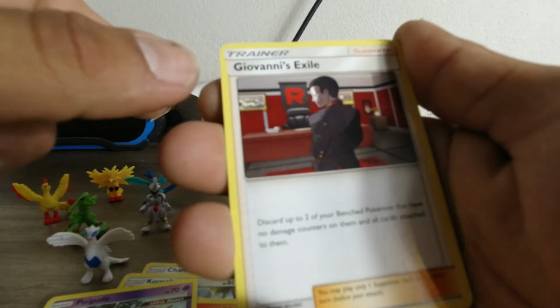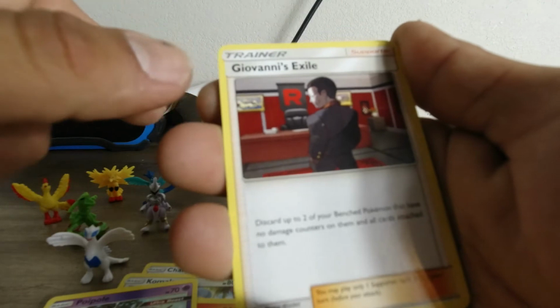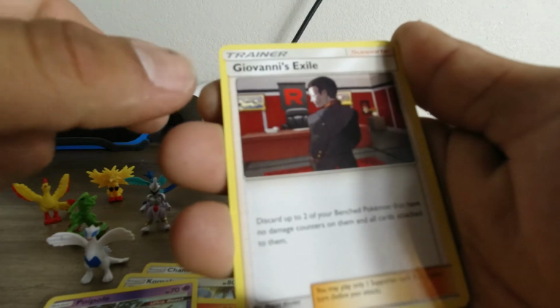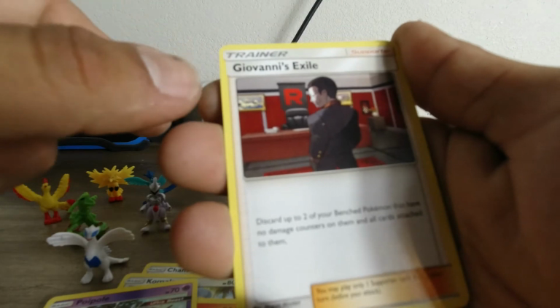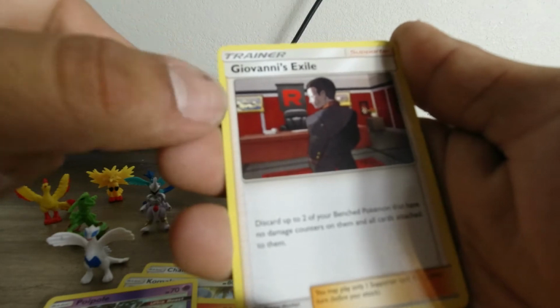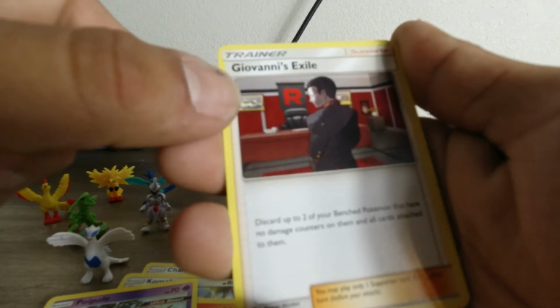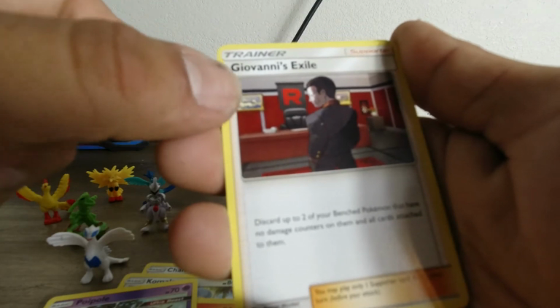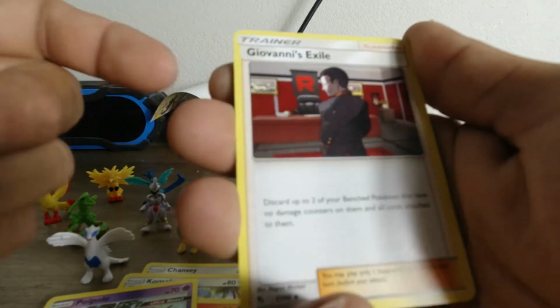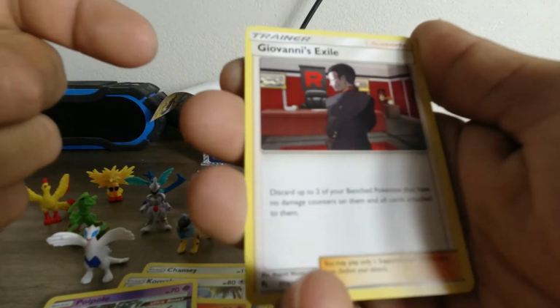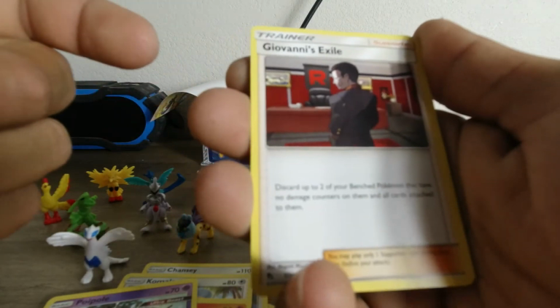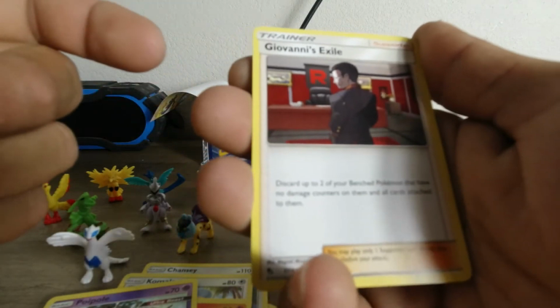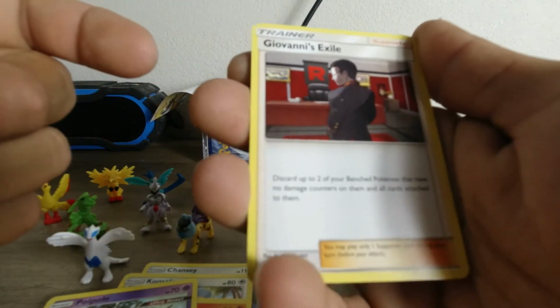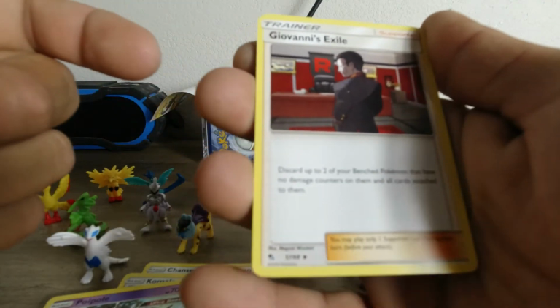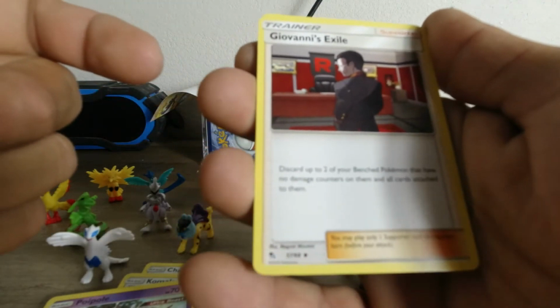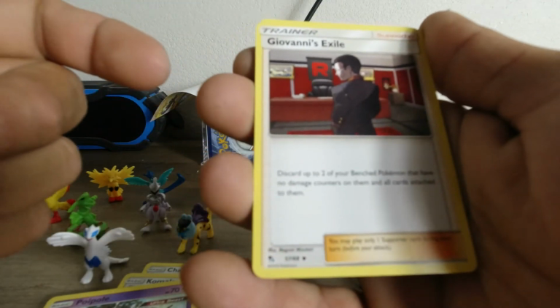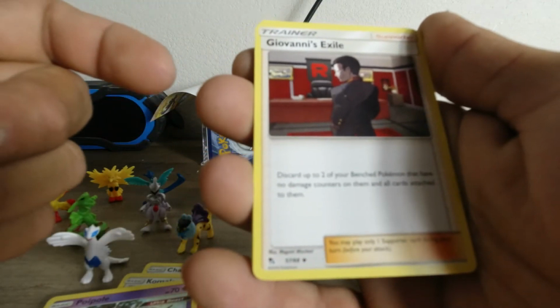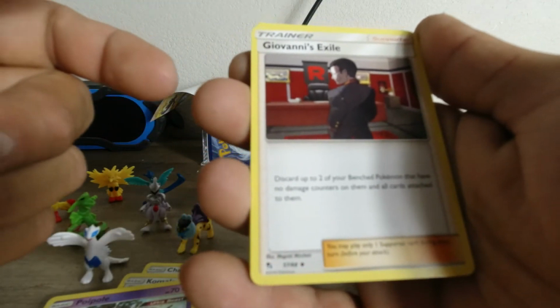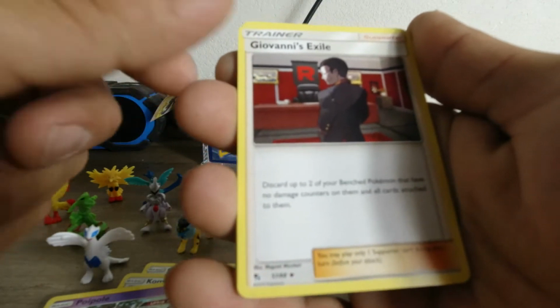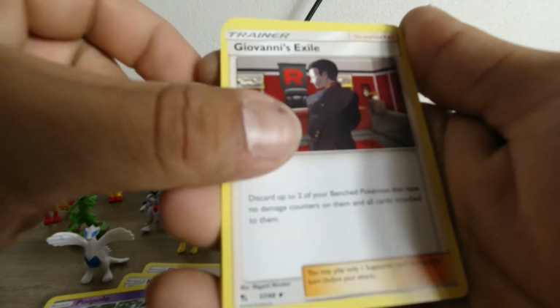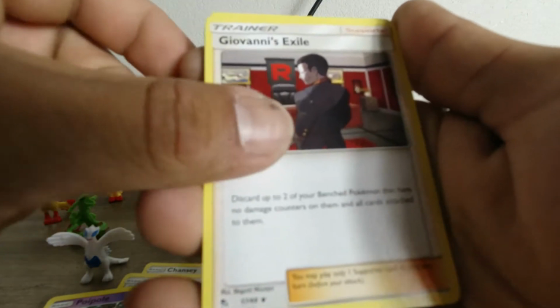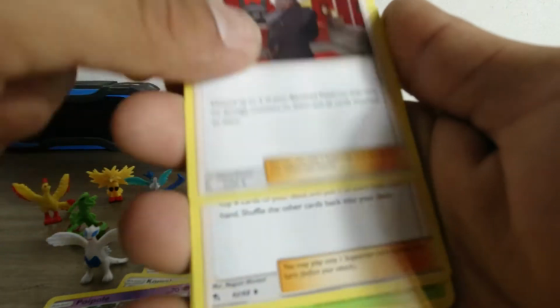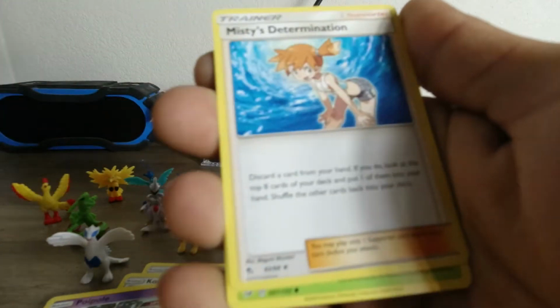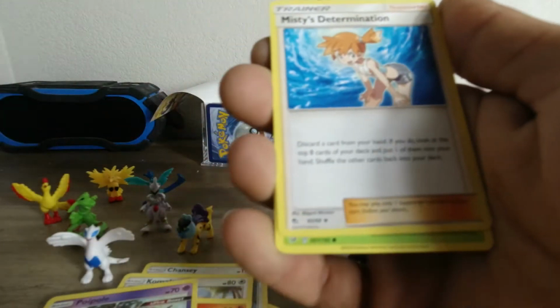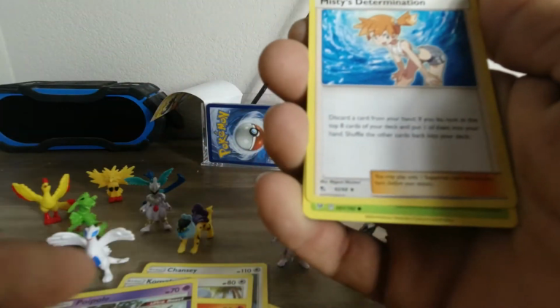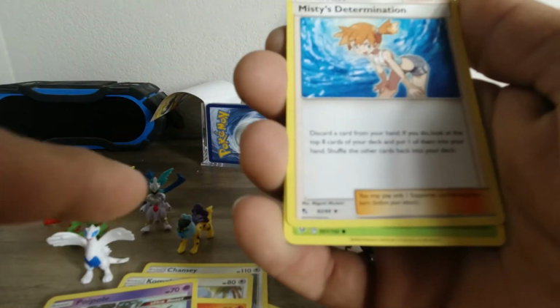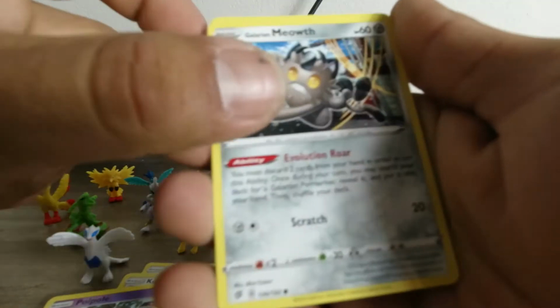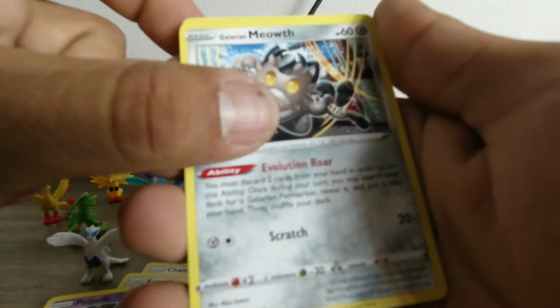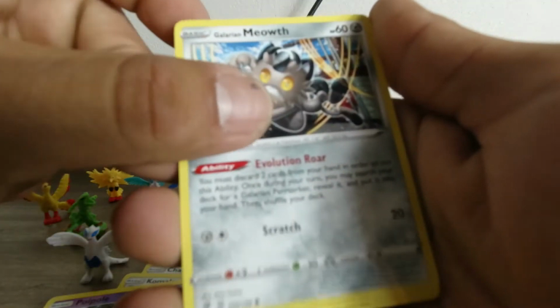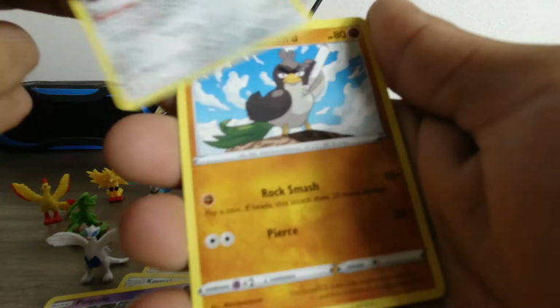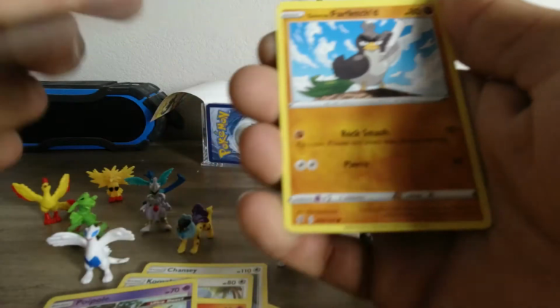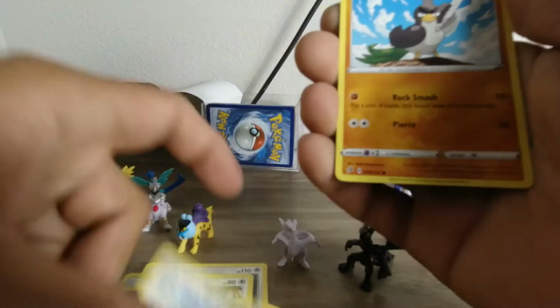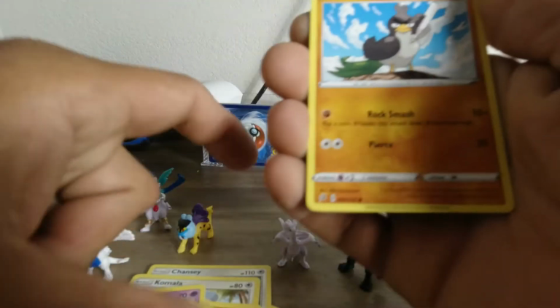Giovanni's Exile — 2019 set. Seeing some glaring in there.